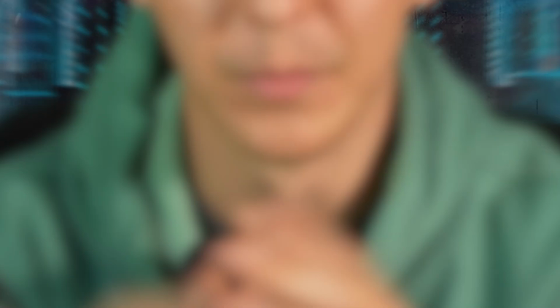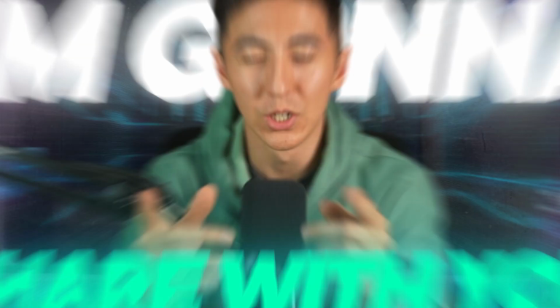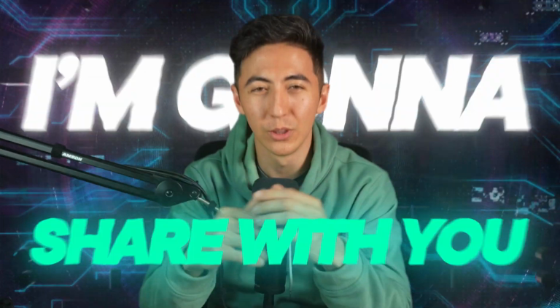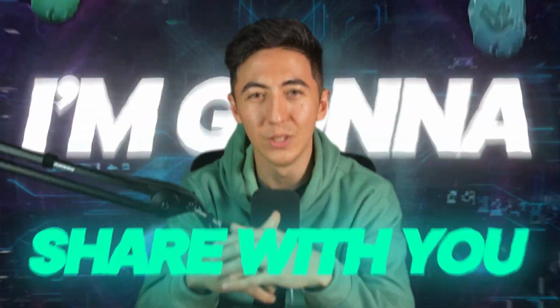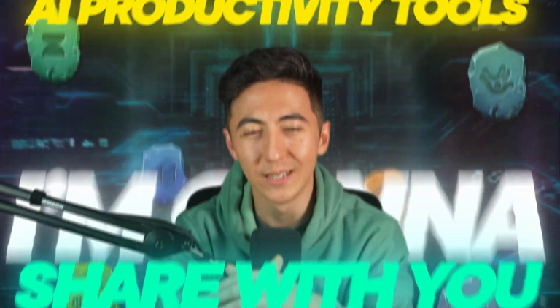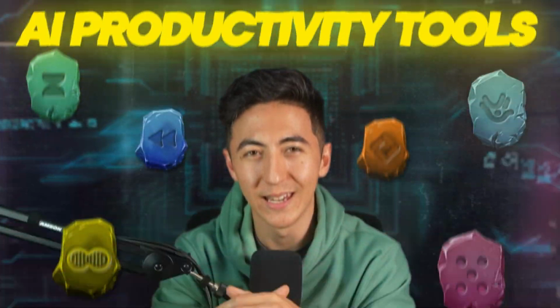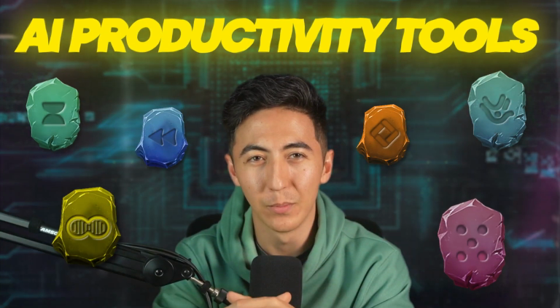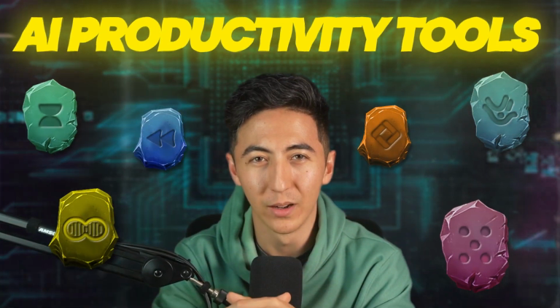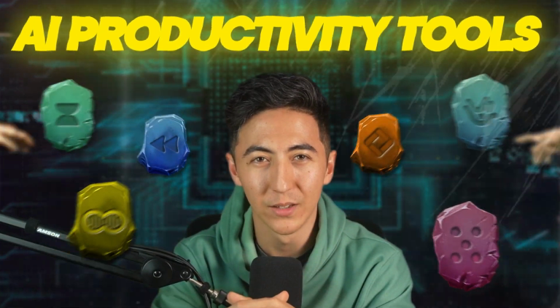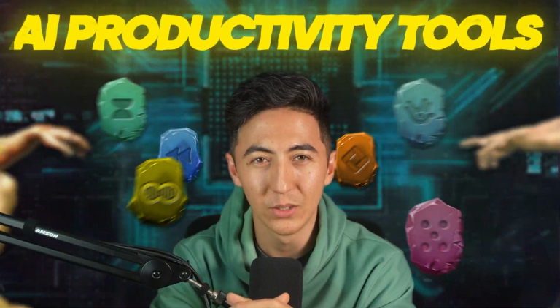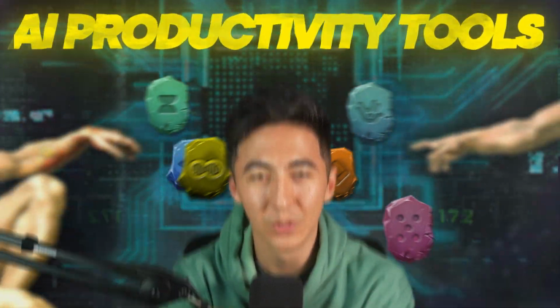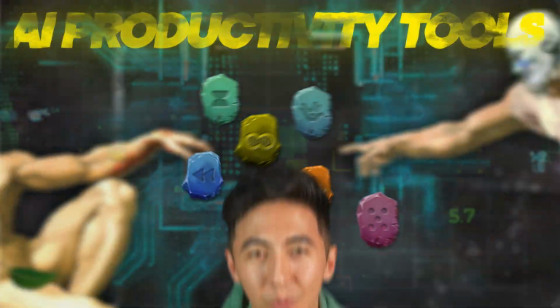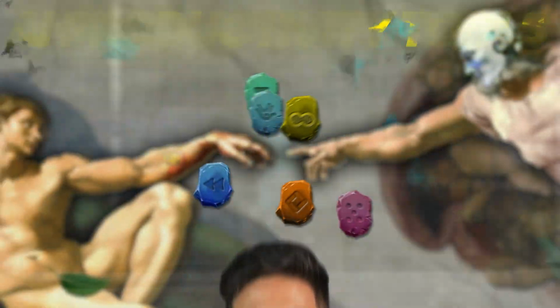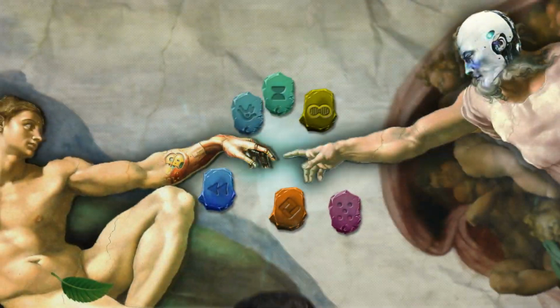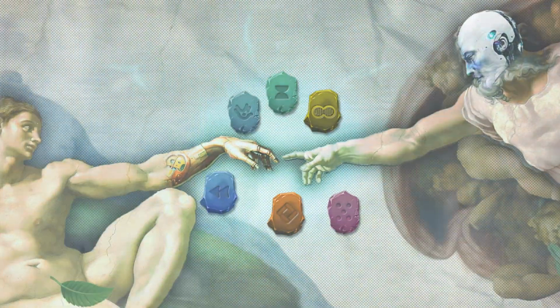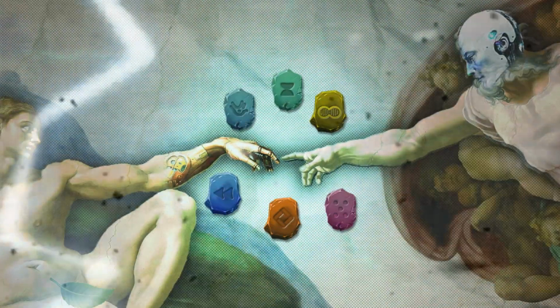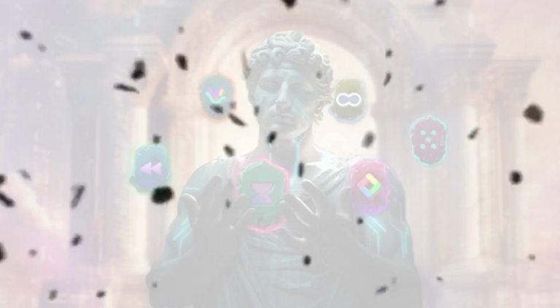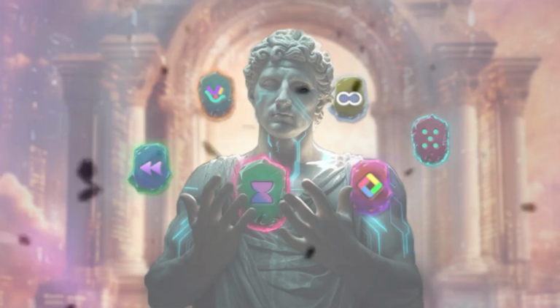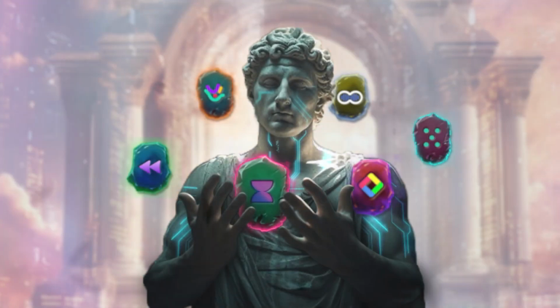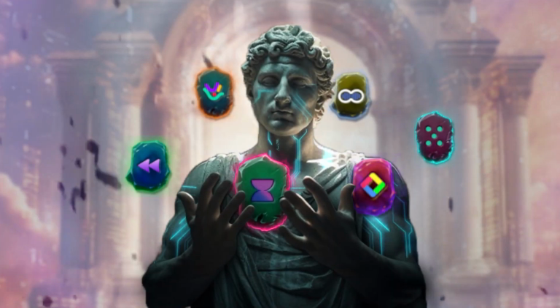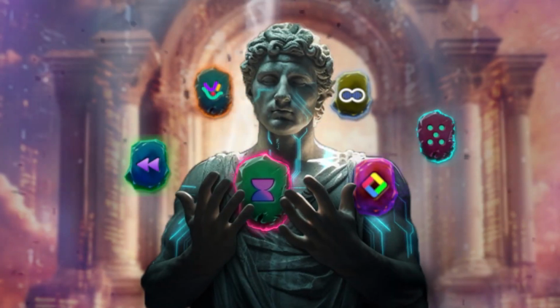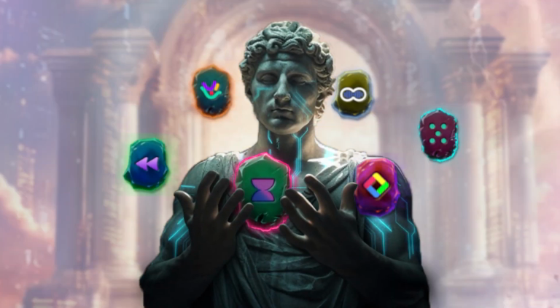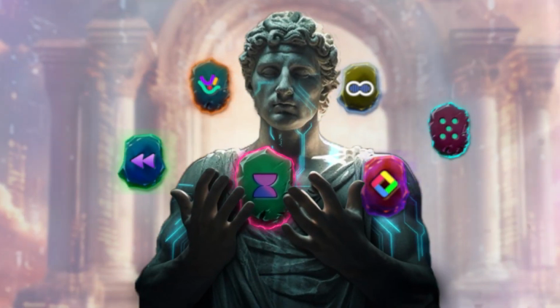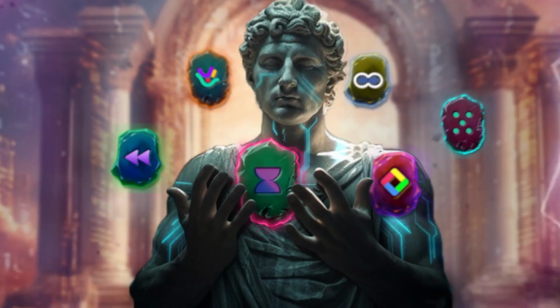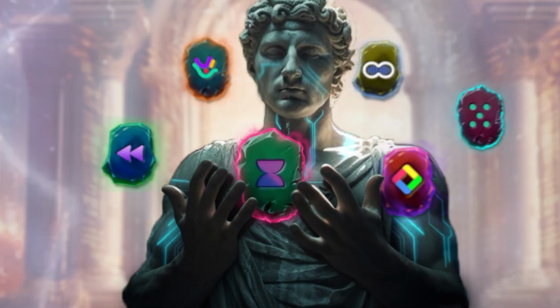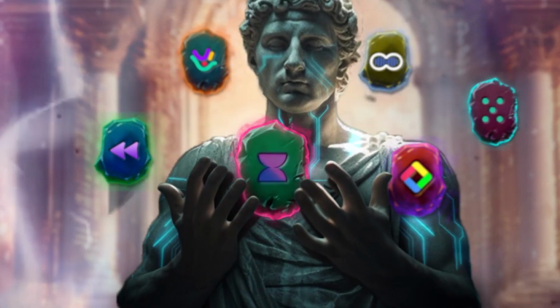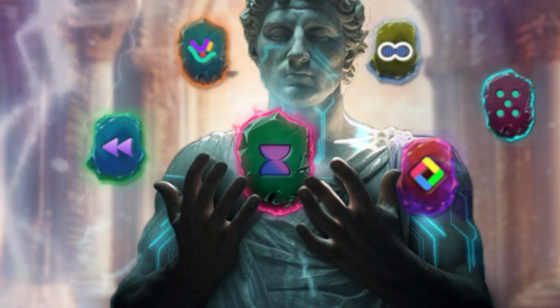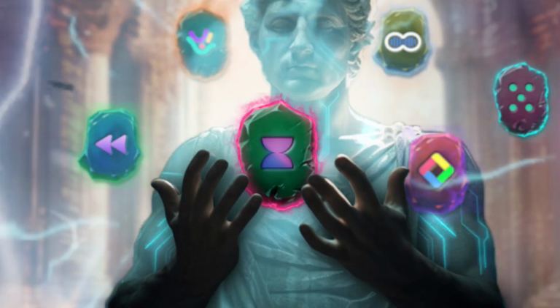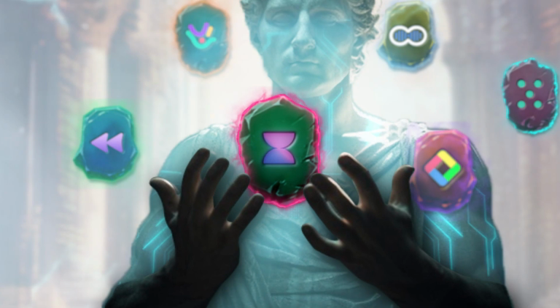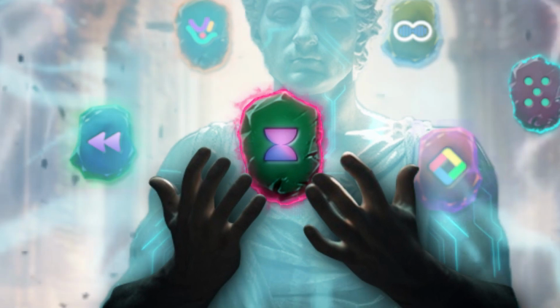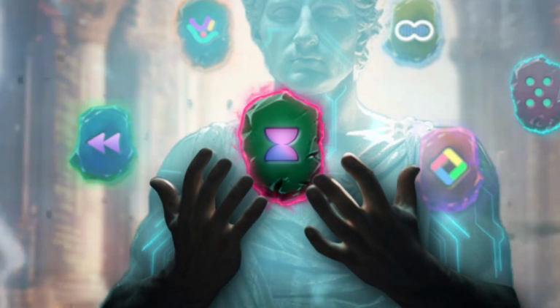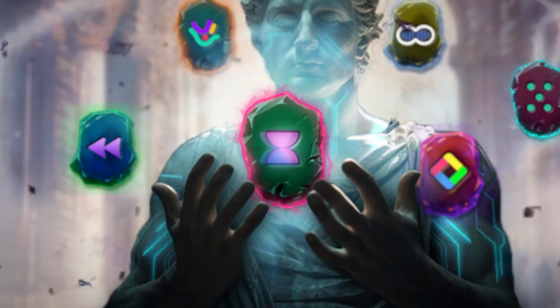I'm going to share with you six AI productivity tools that will turn you into an AI god. The first AI productivity tool is Voila.